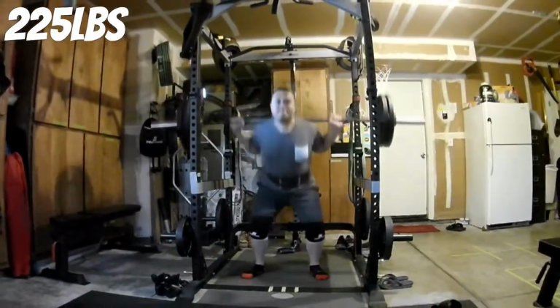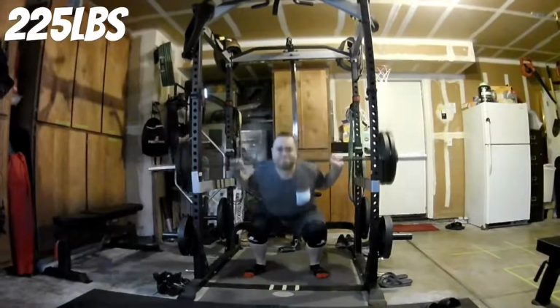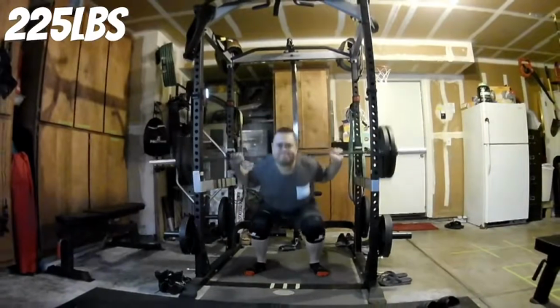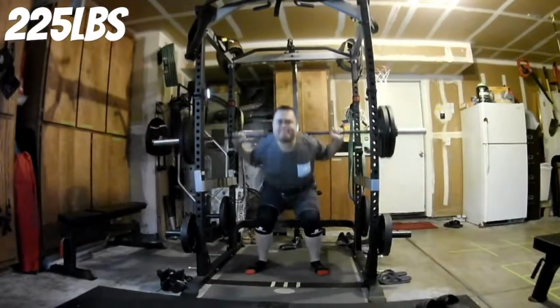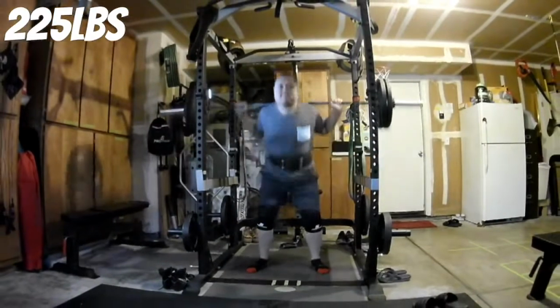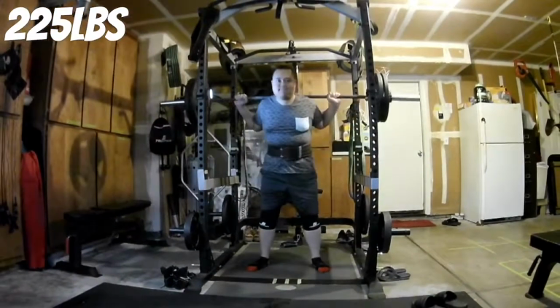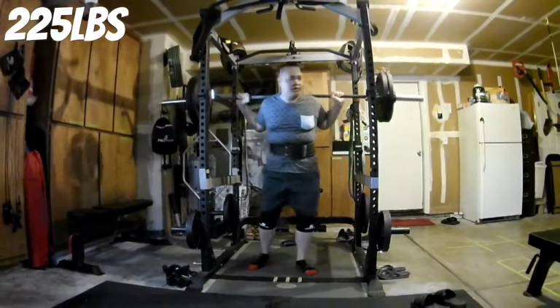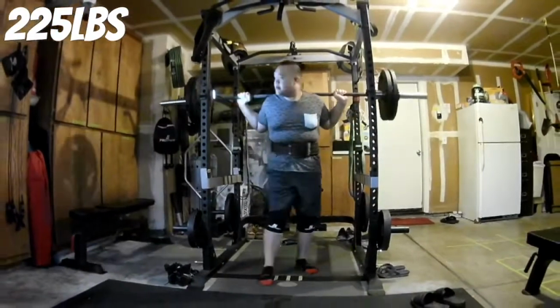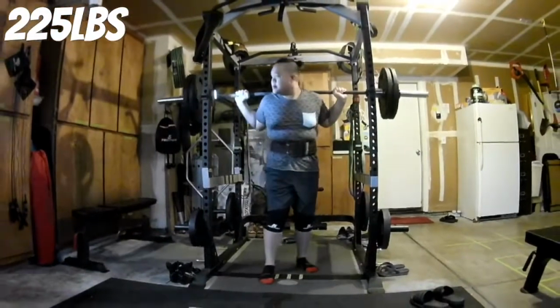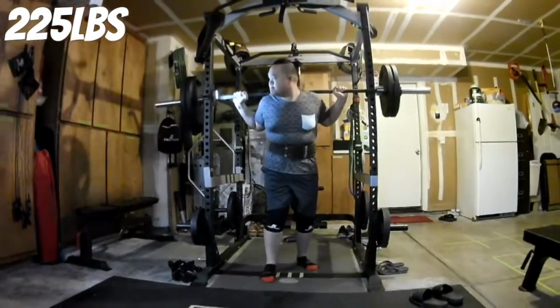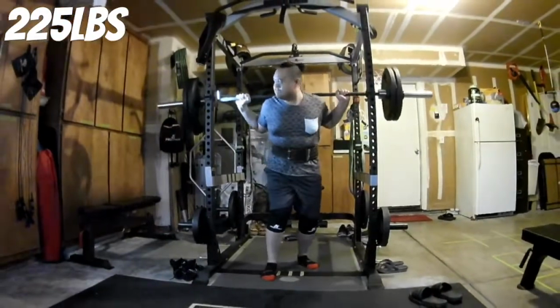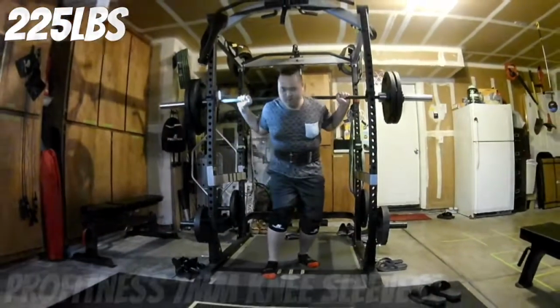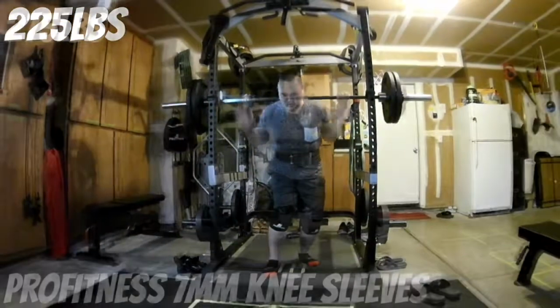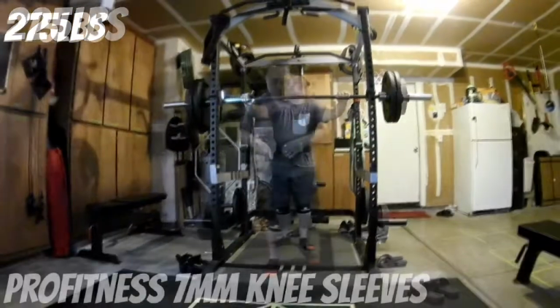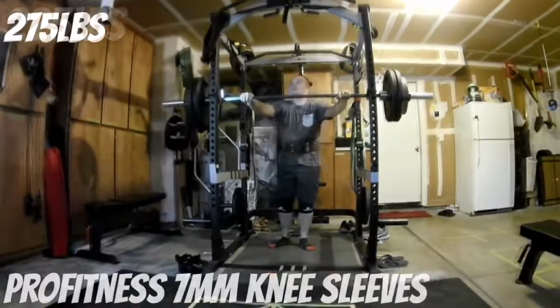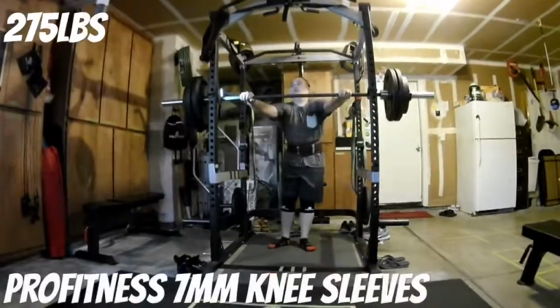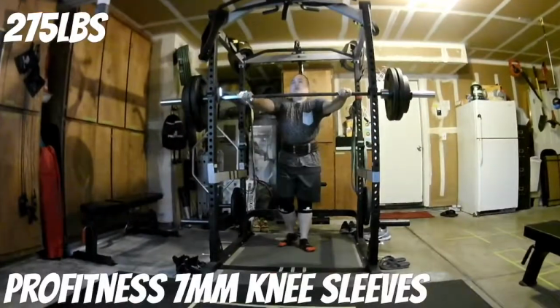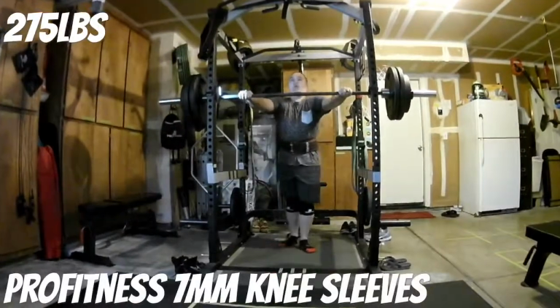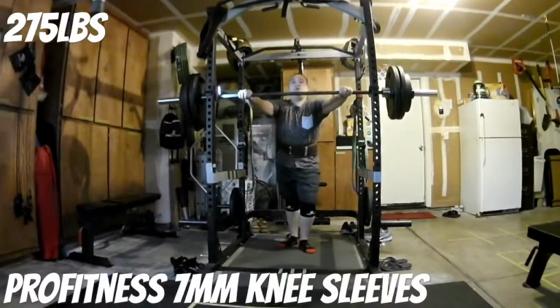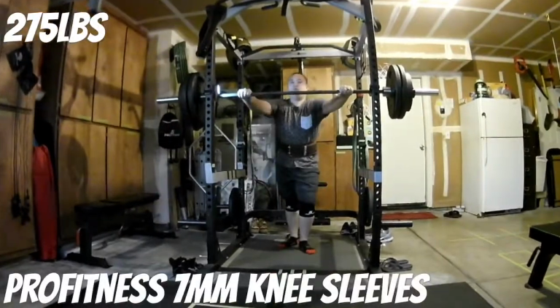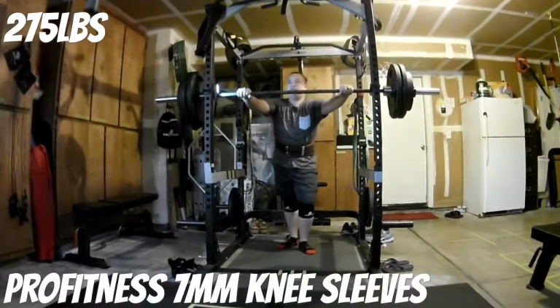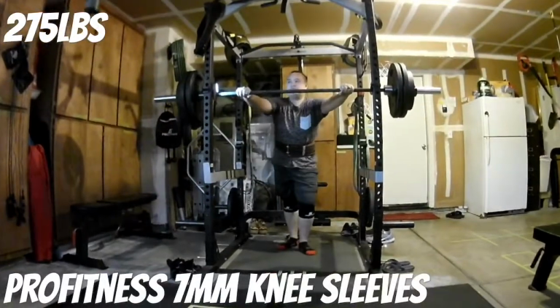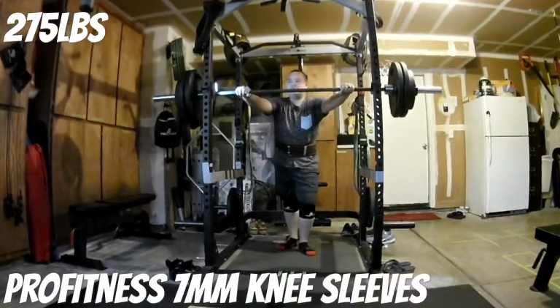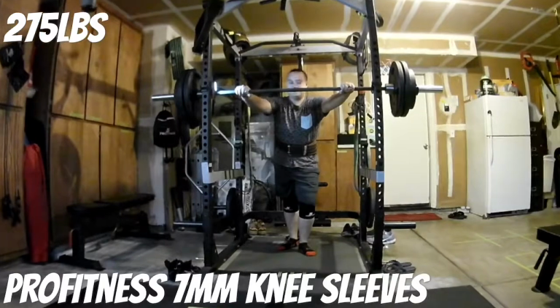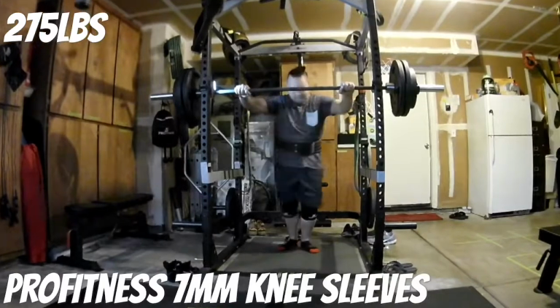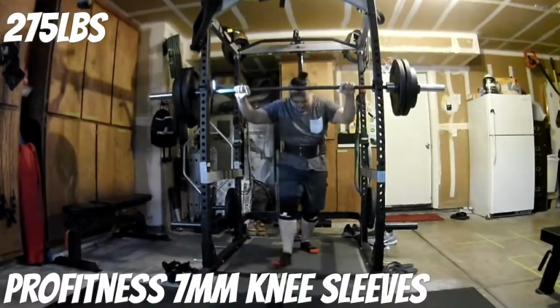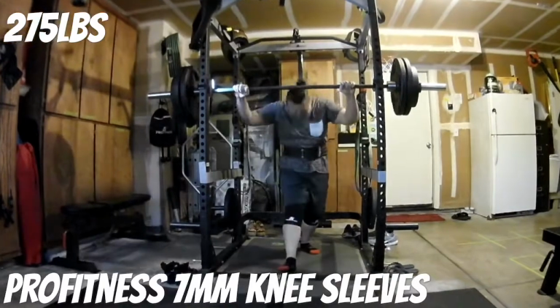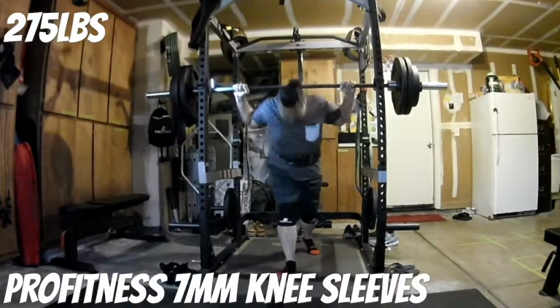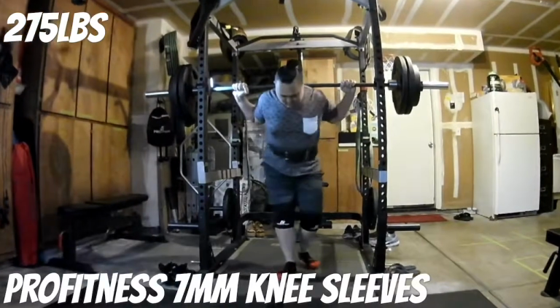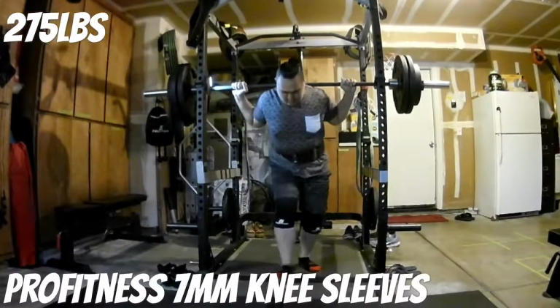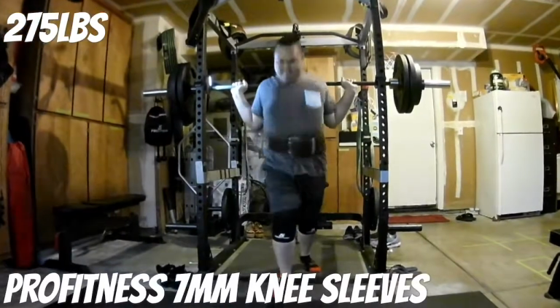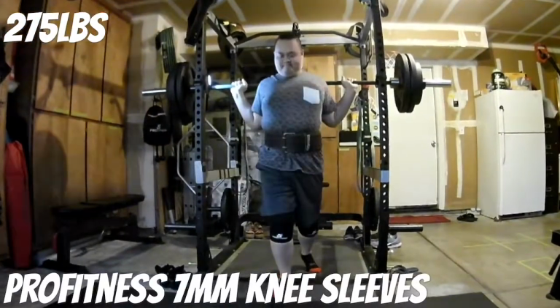Here I am taking 225 for a ride — I believe I'm going to do three here. I lied — I'm a liar — I just did one. 275 for my max. There you go.